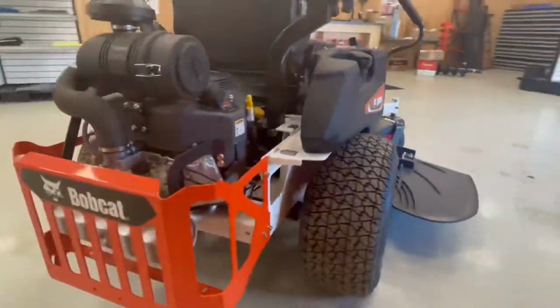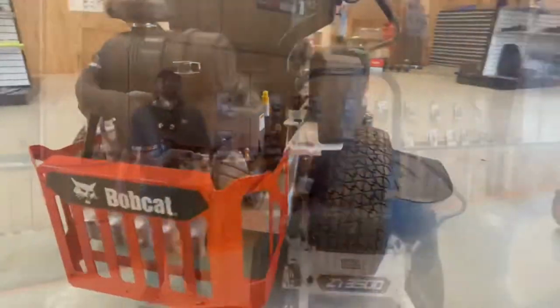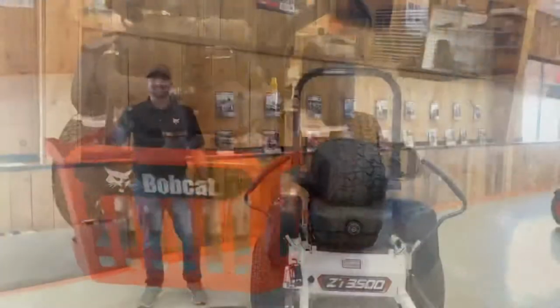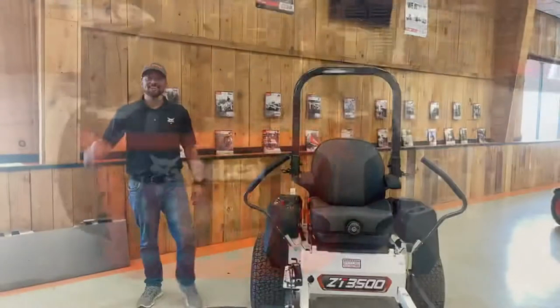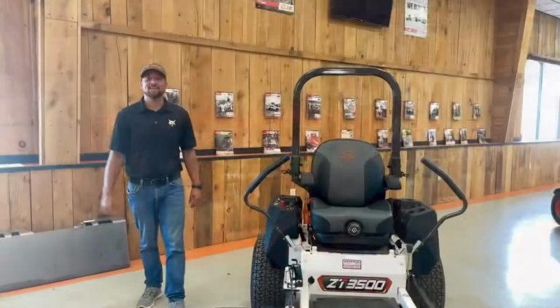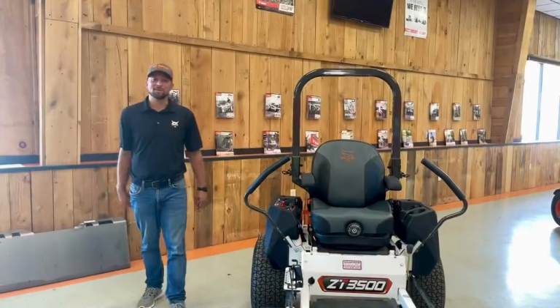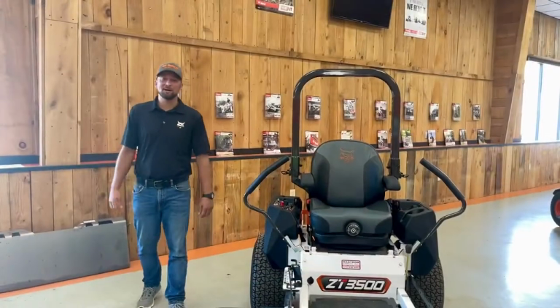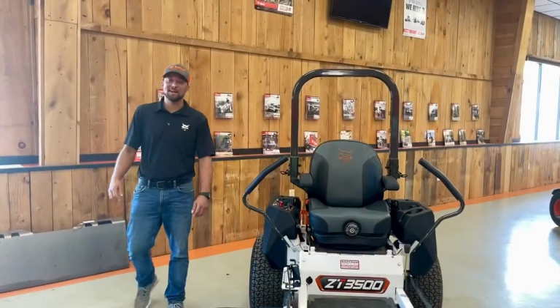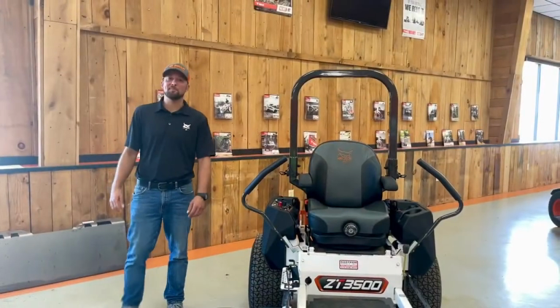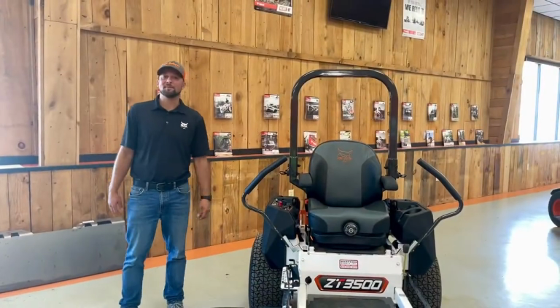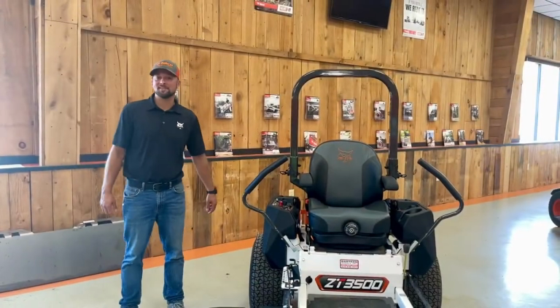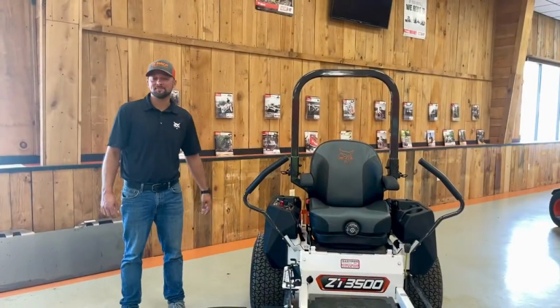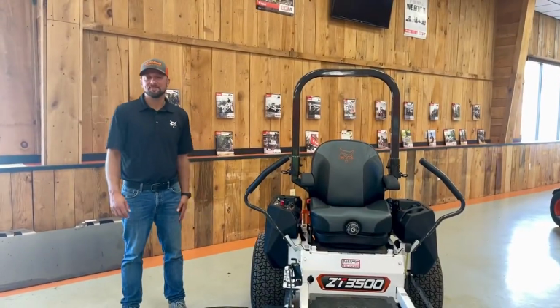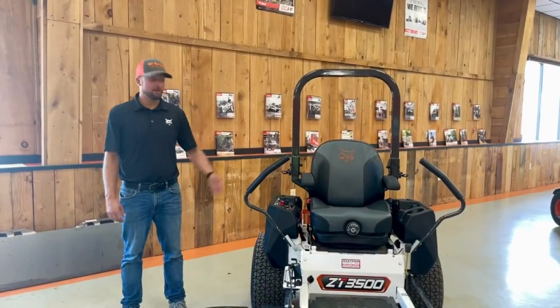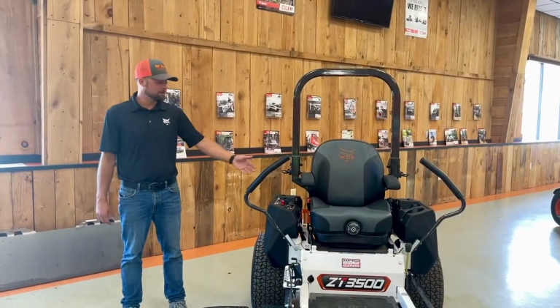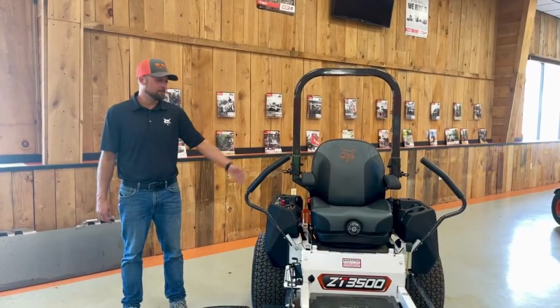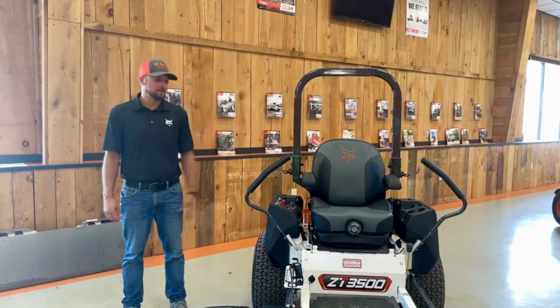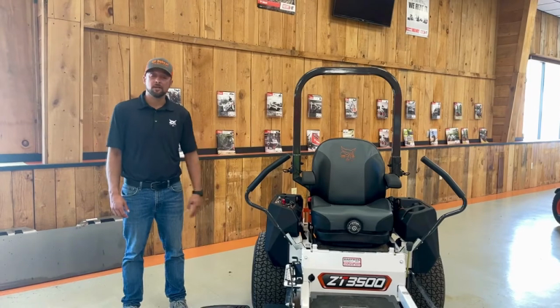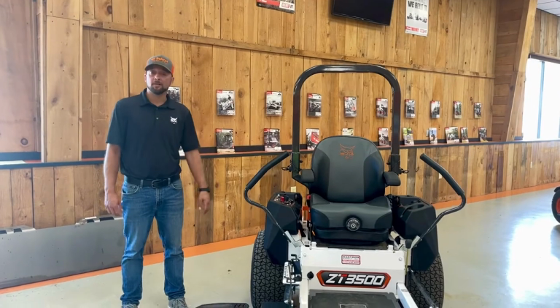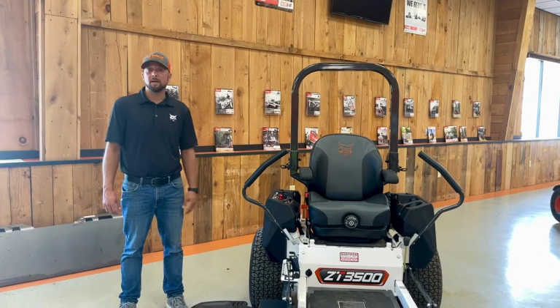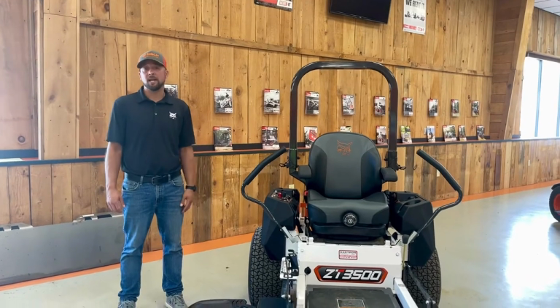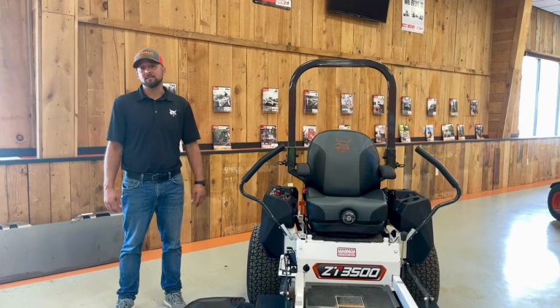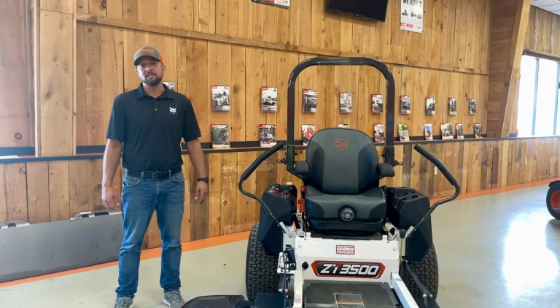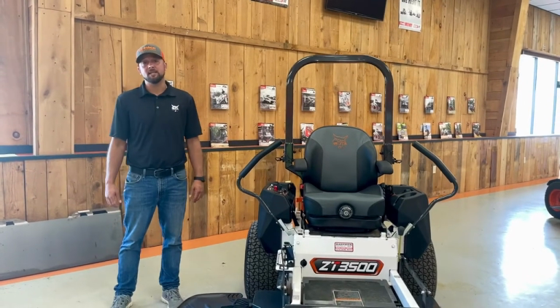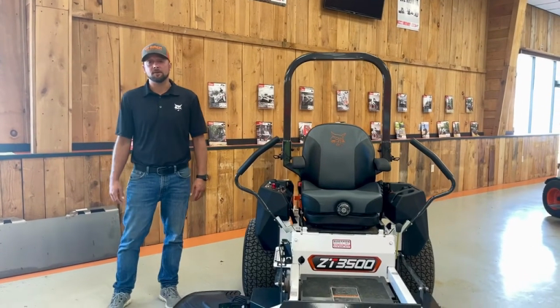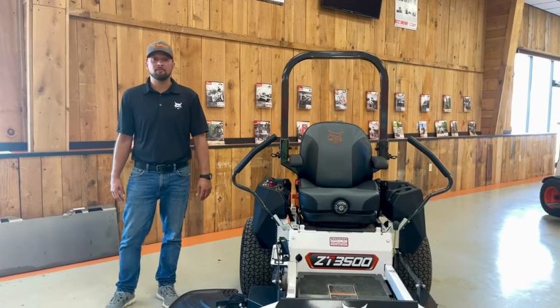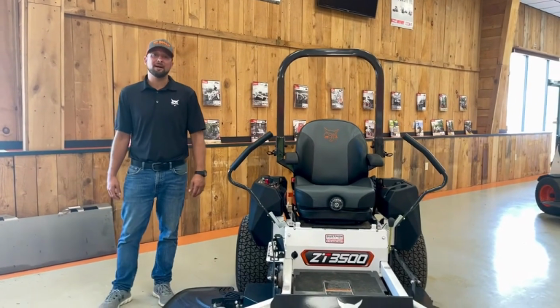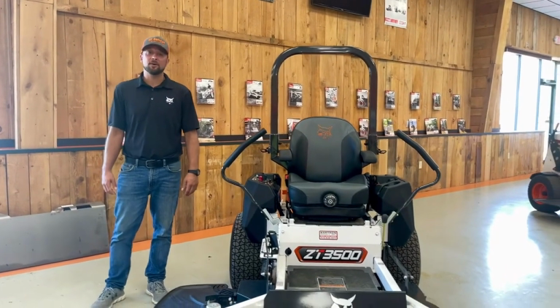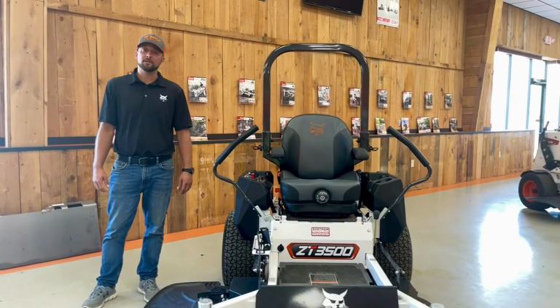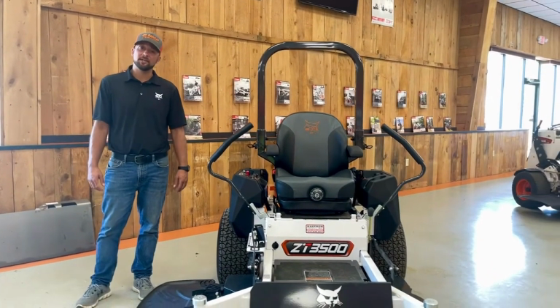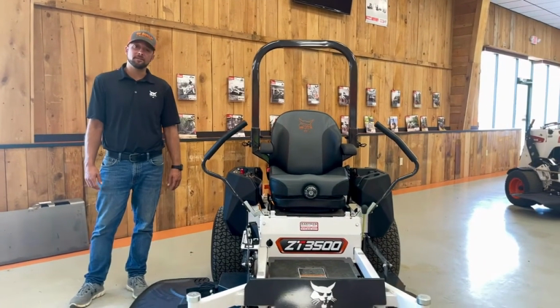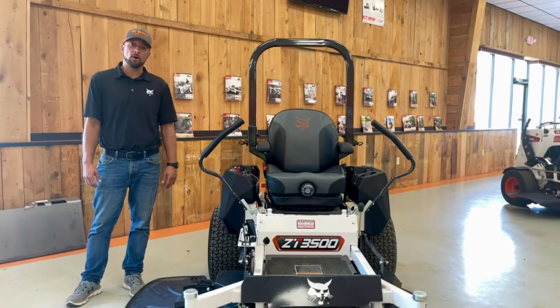Nate here, Bobcat of Binghamton, here to introduce the Bobcat ZT 3500 series mower.